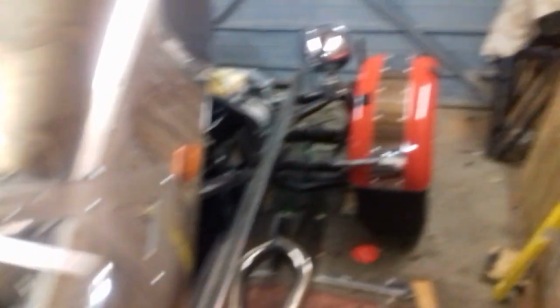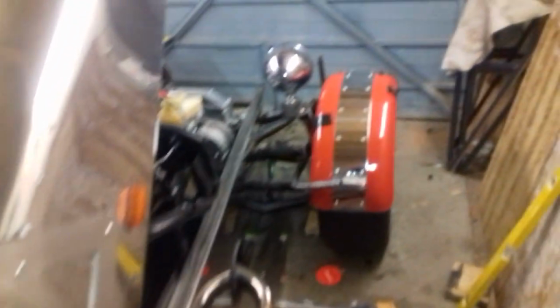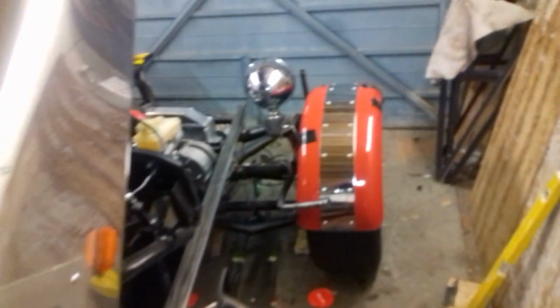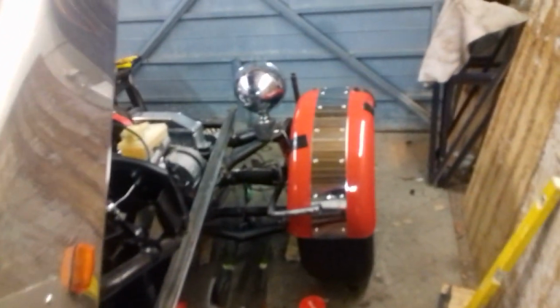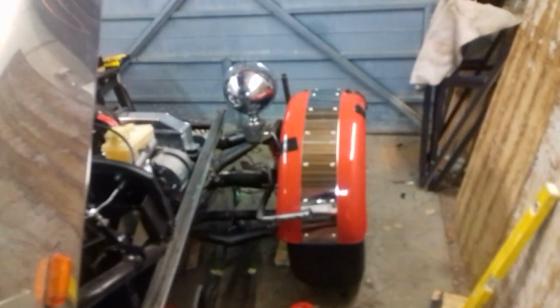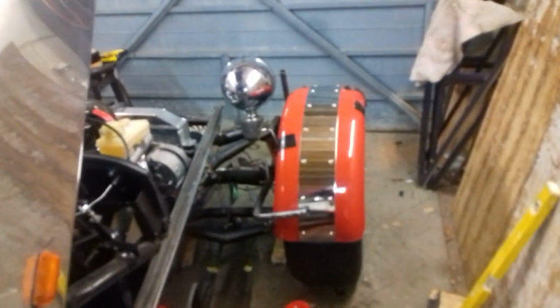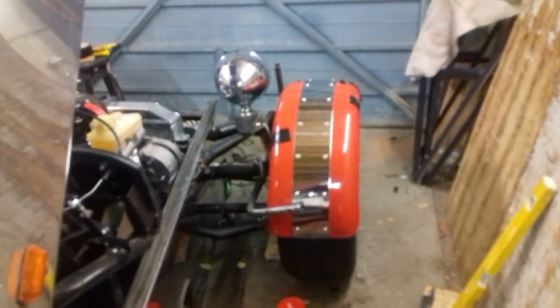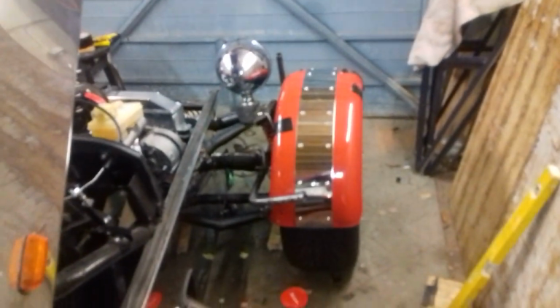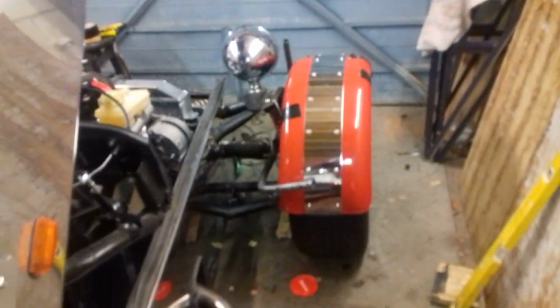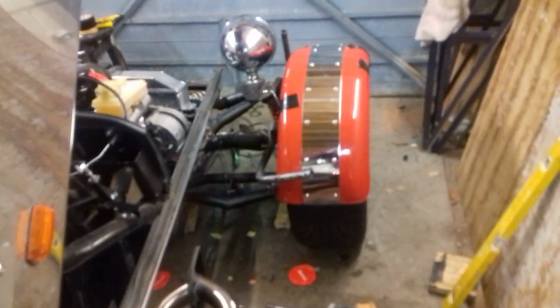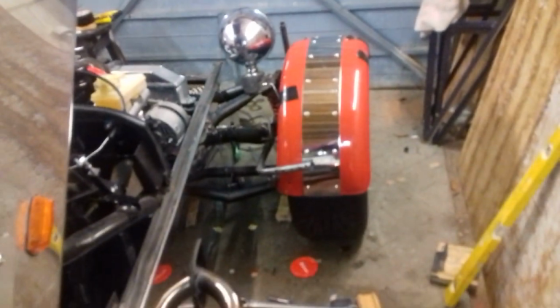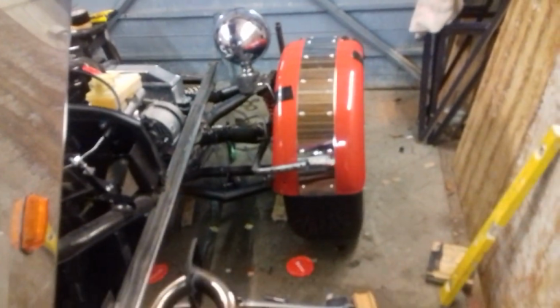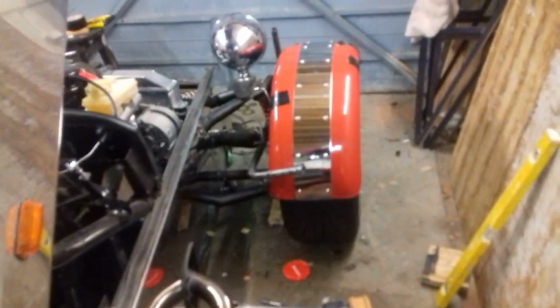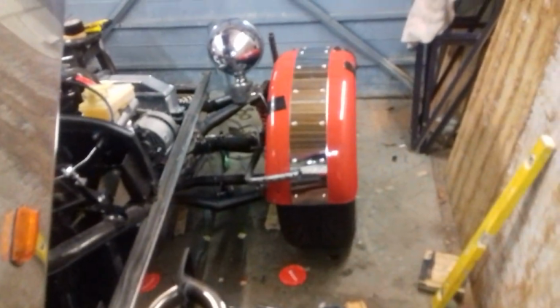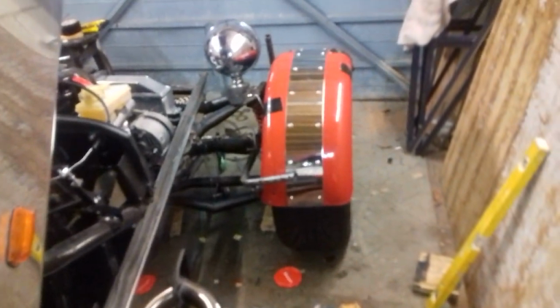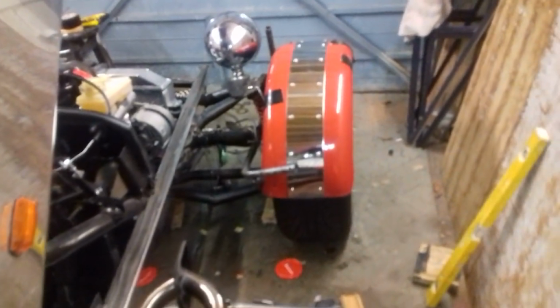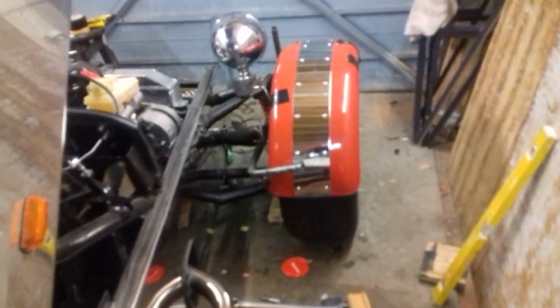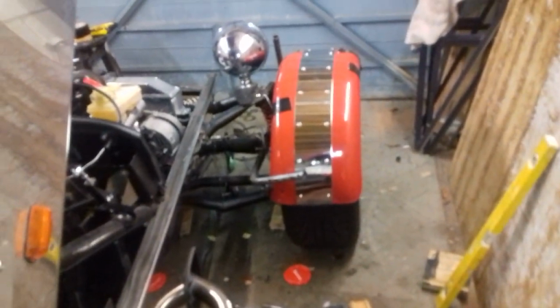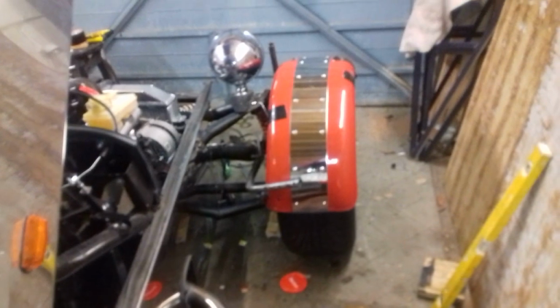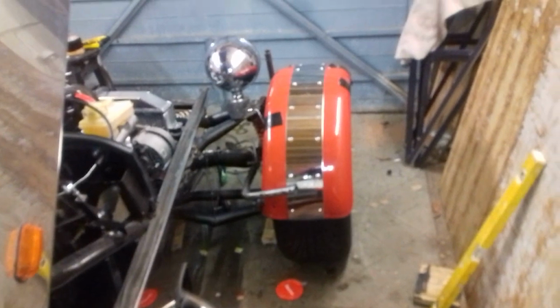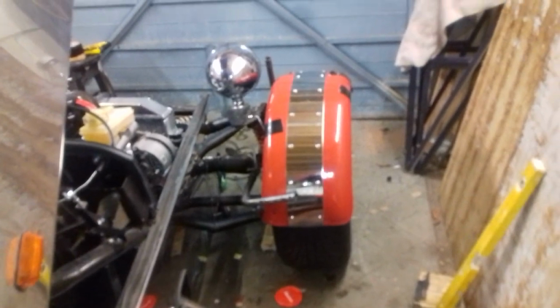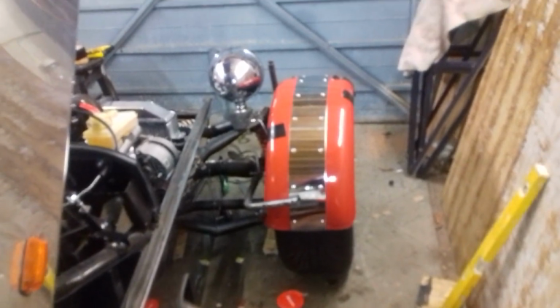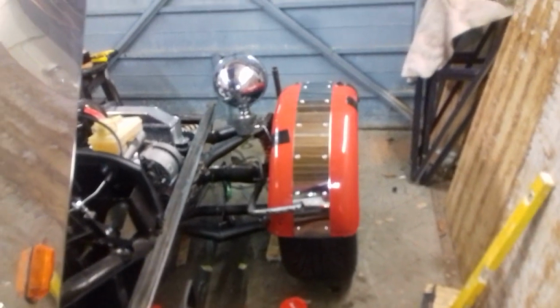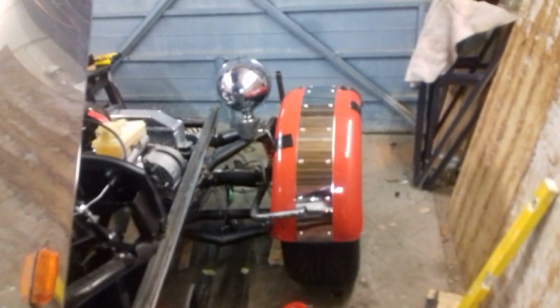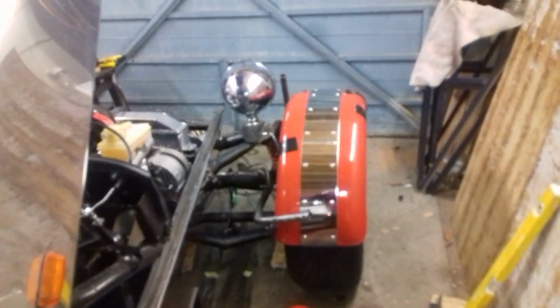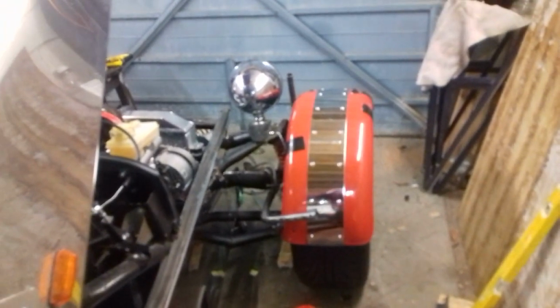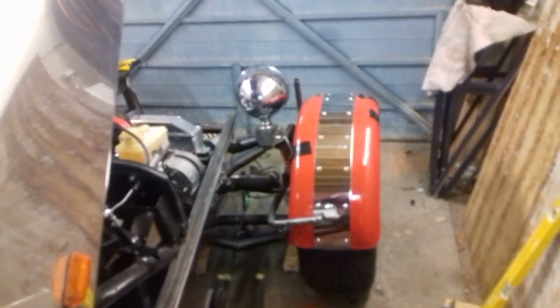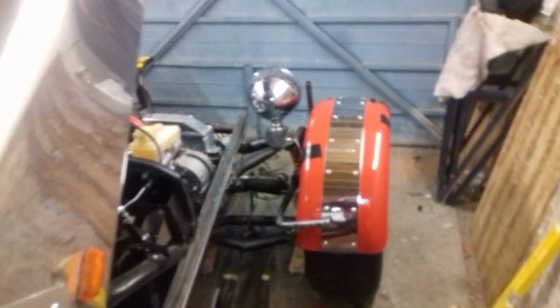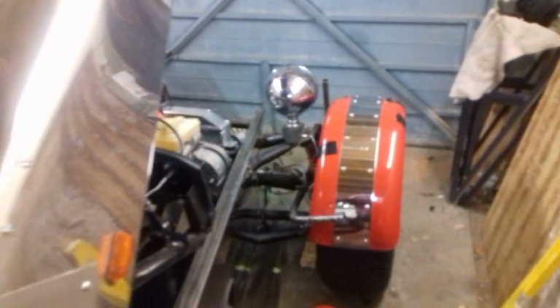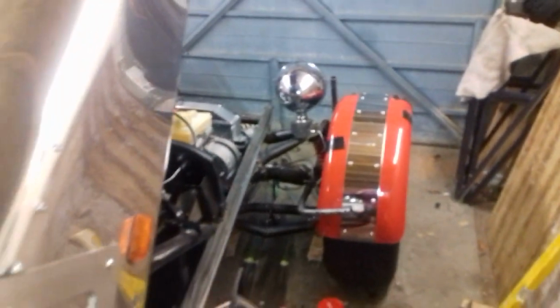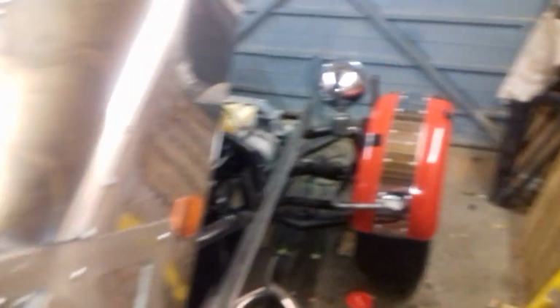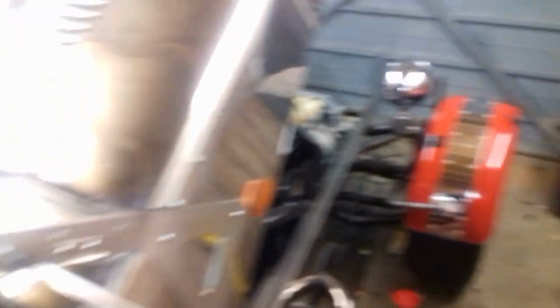Let's have a quick look at the fender again. That was pretty cool, wasn't it? Yeah, I really like that.